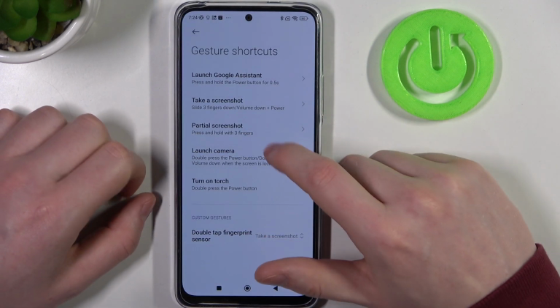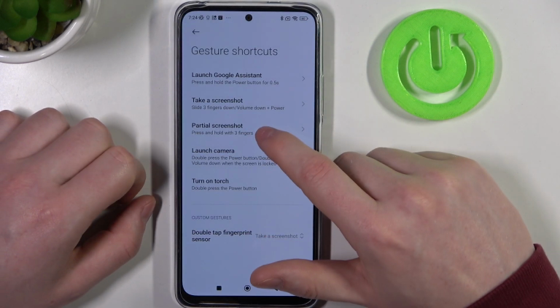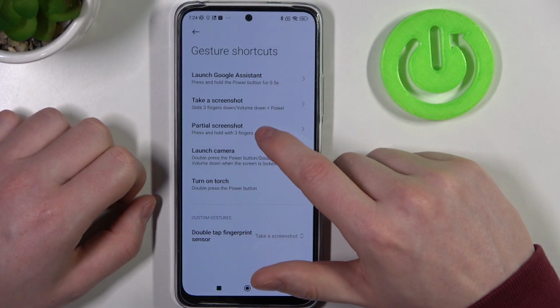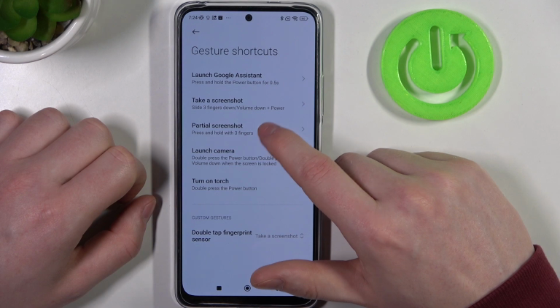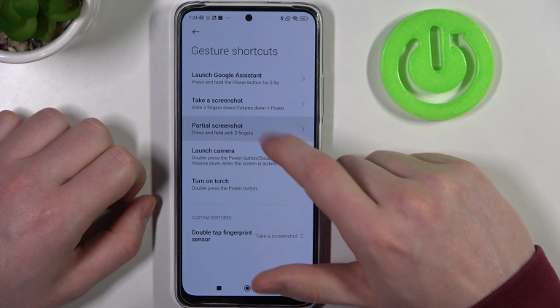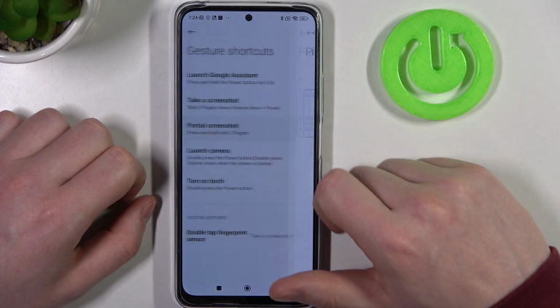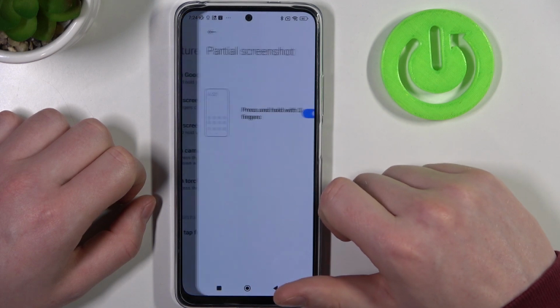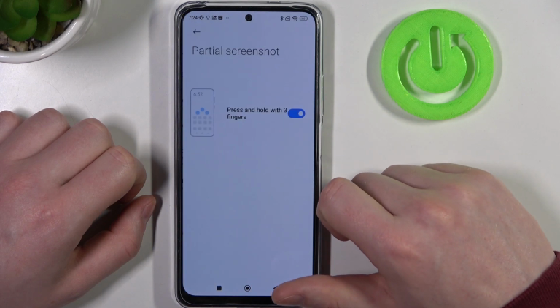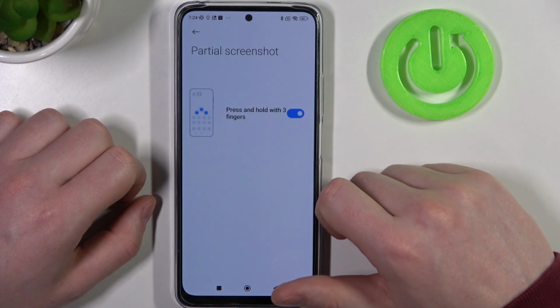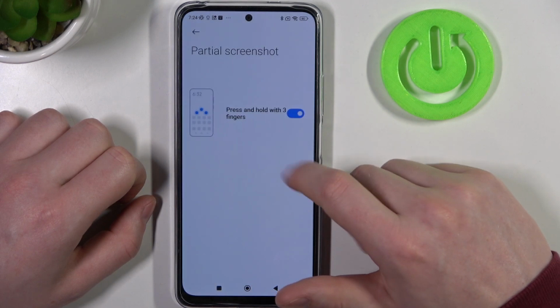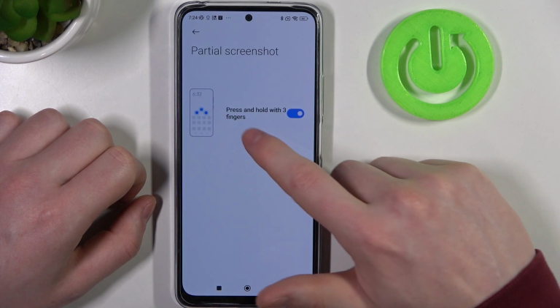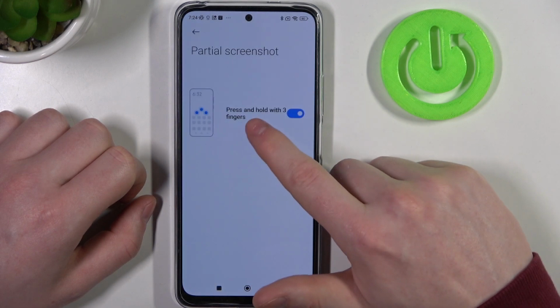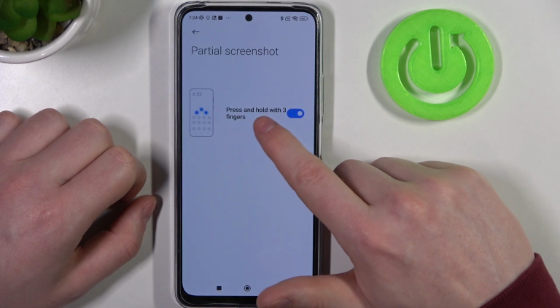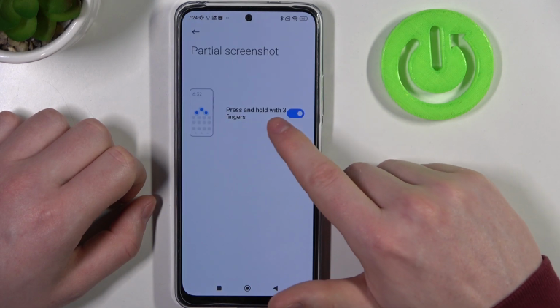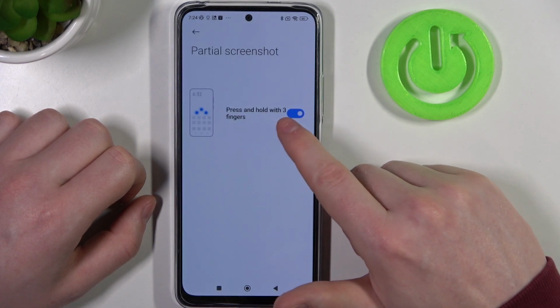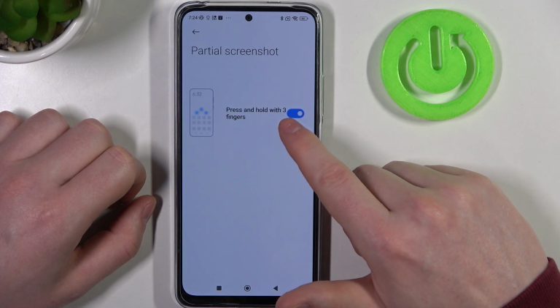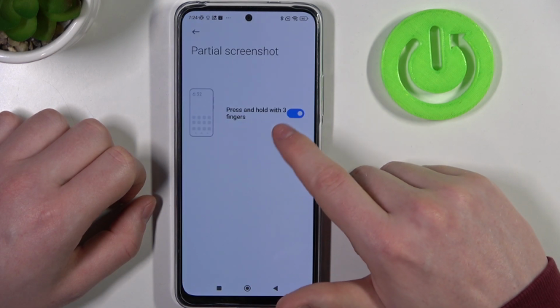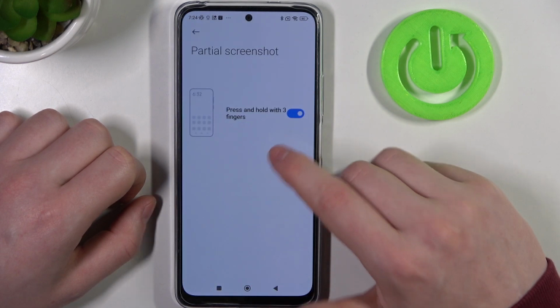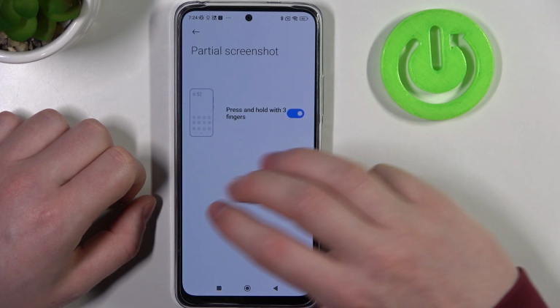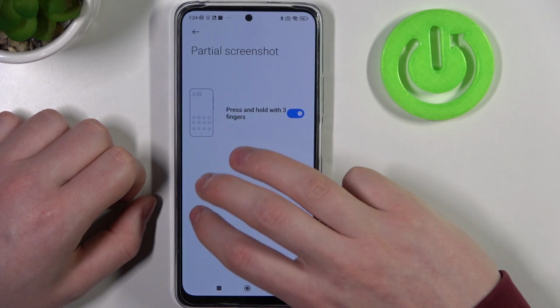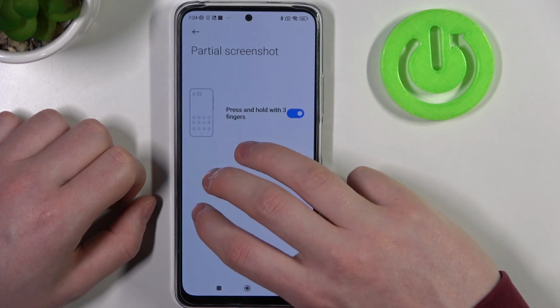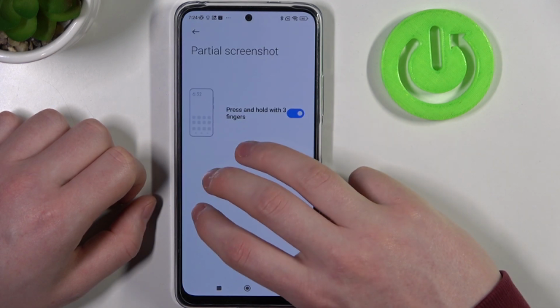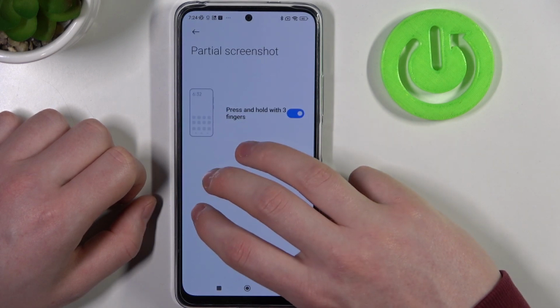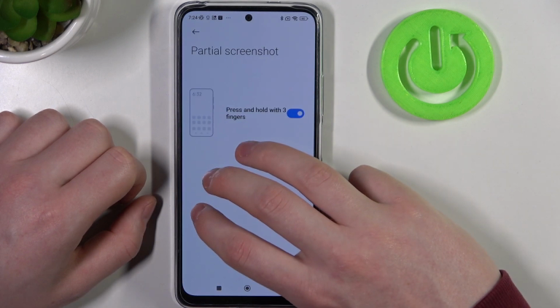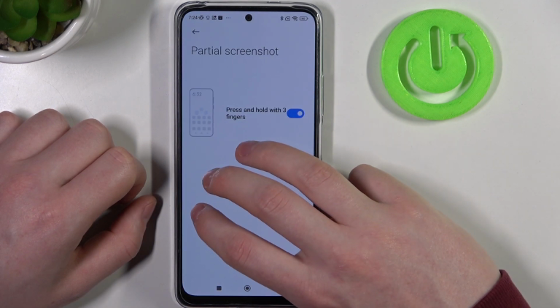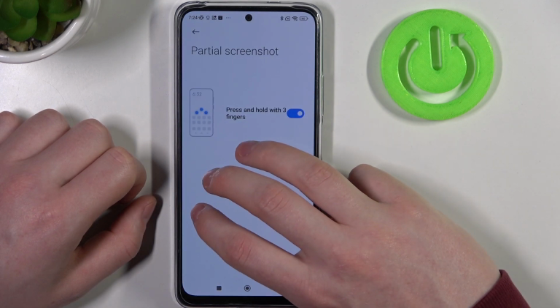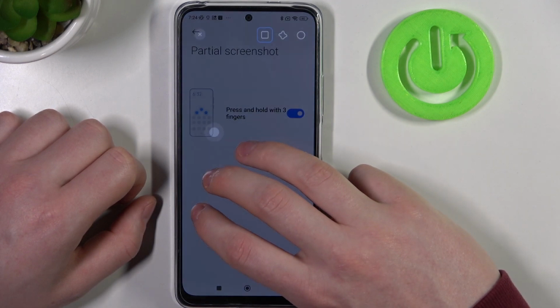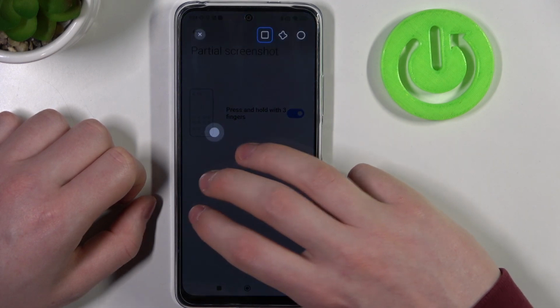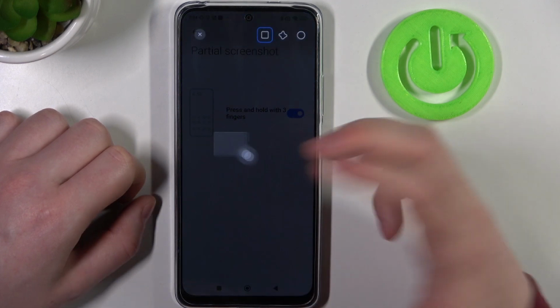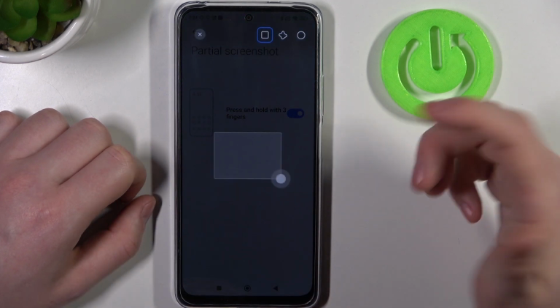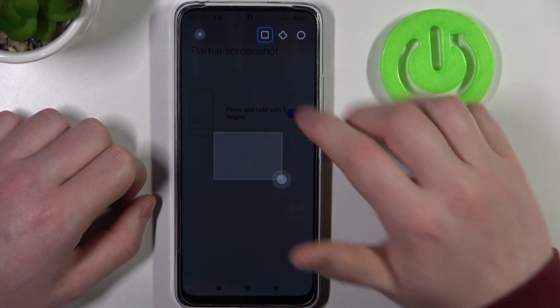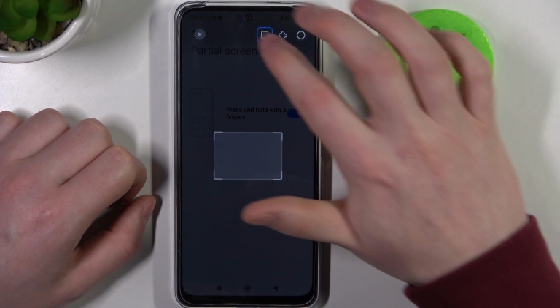Next is partial screenshot. You will need to press and hold with your three fingers to make a partial screenshot.